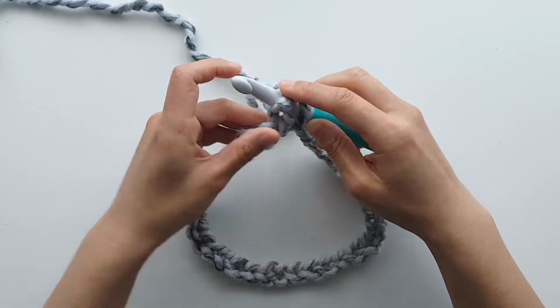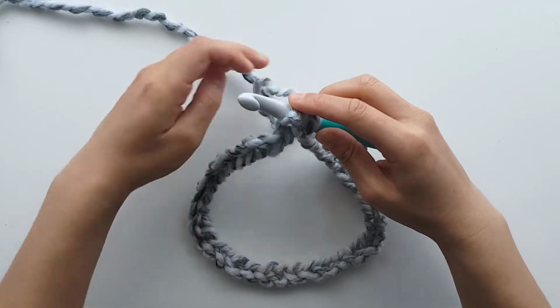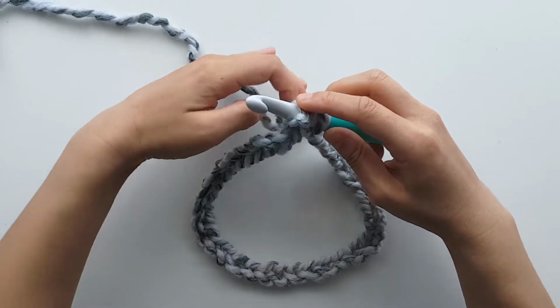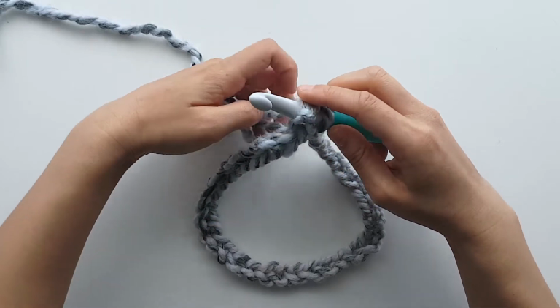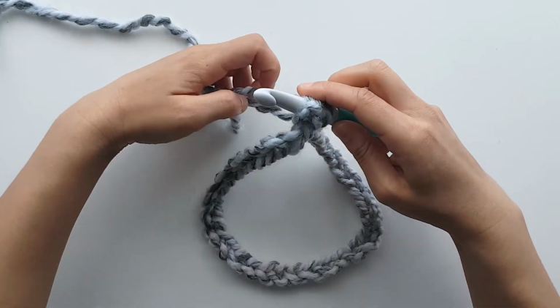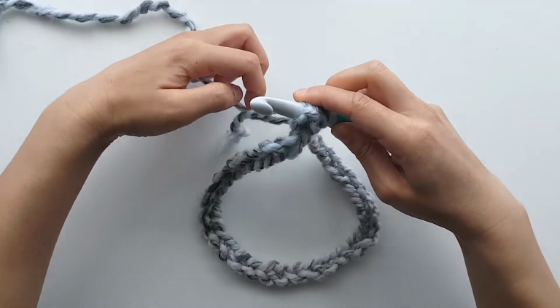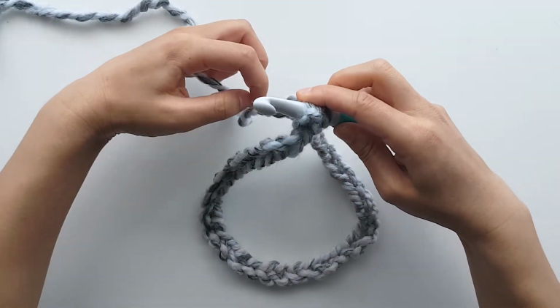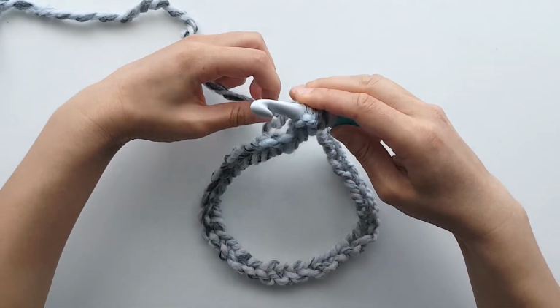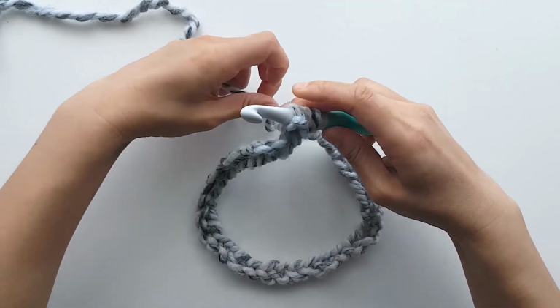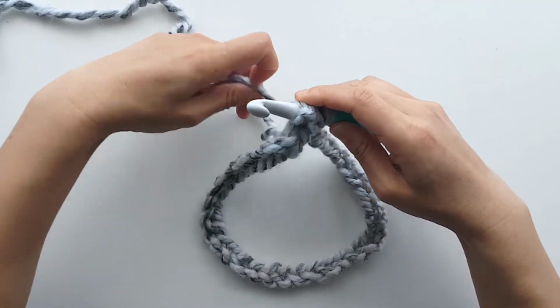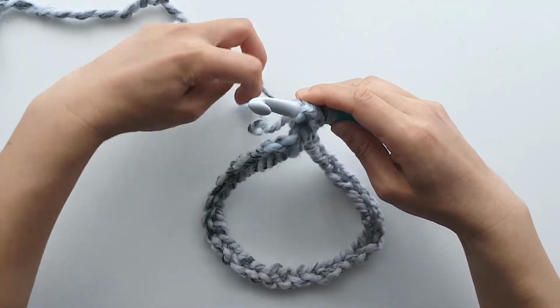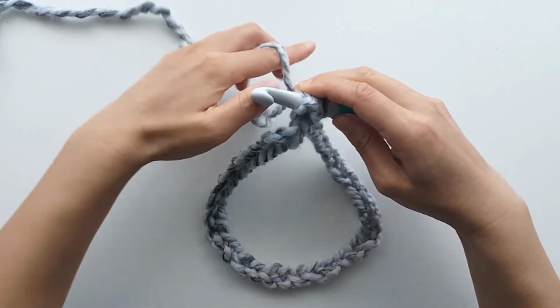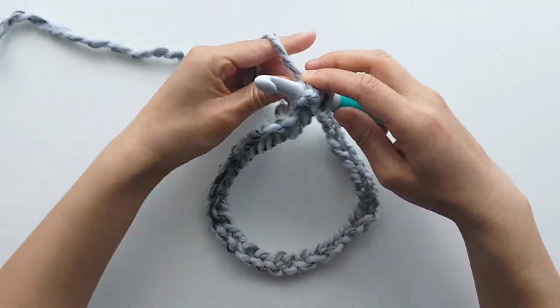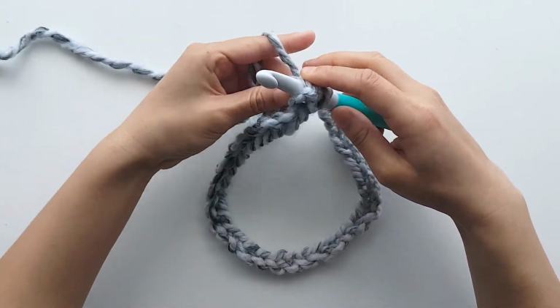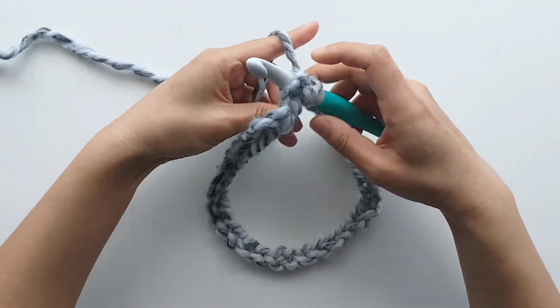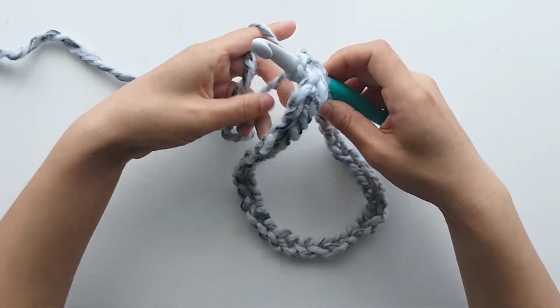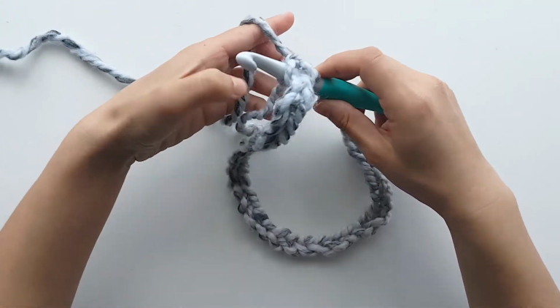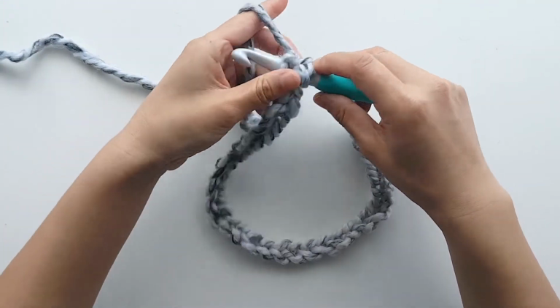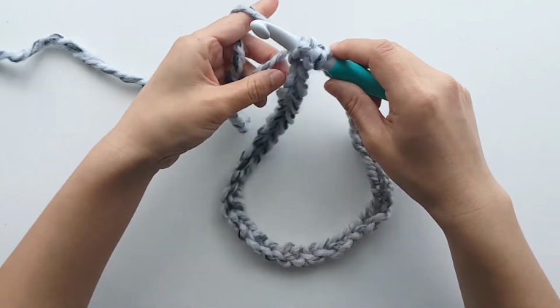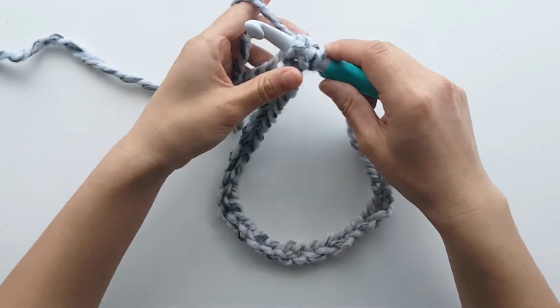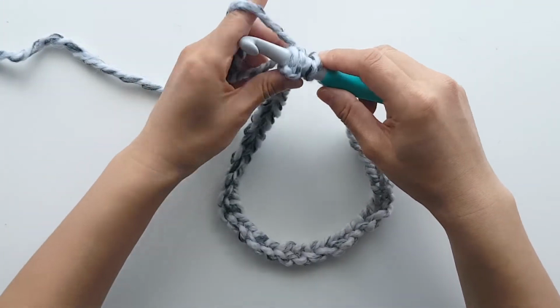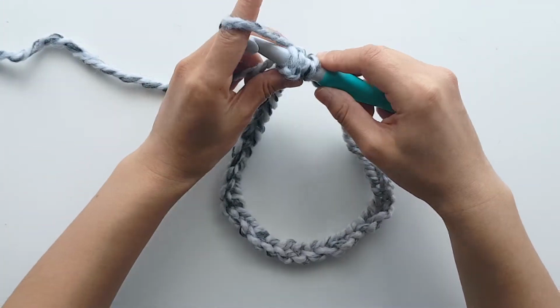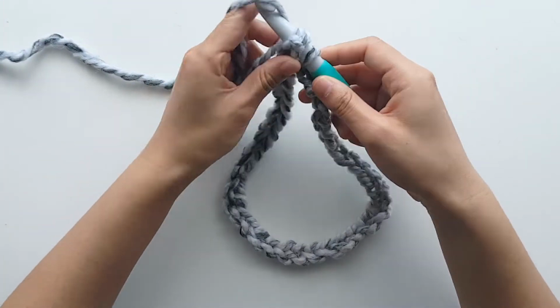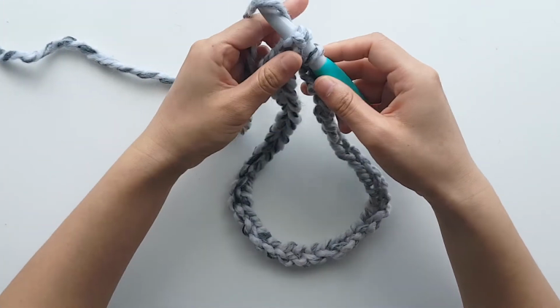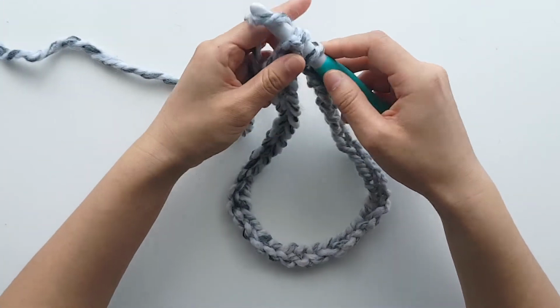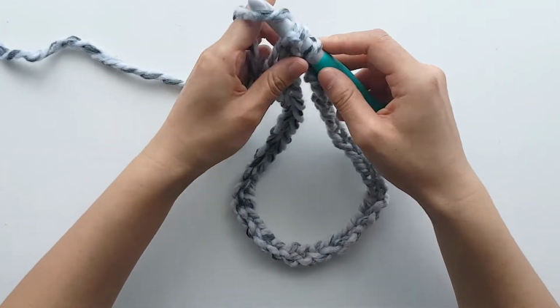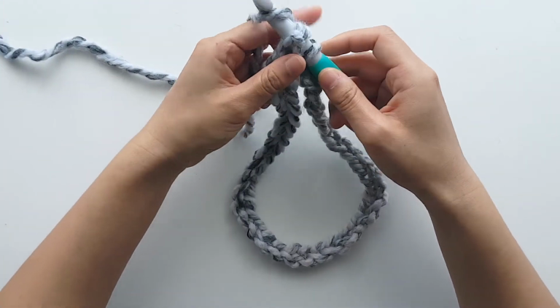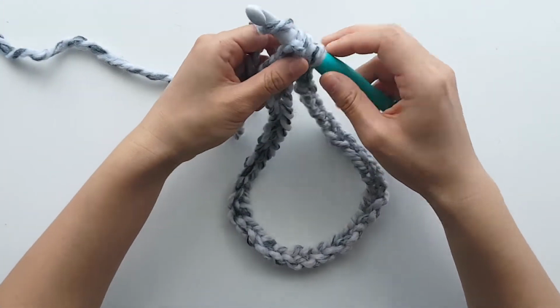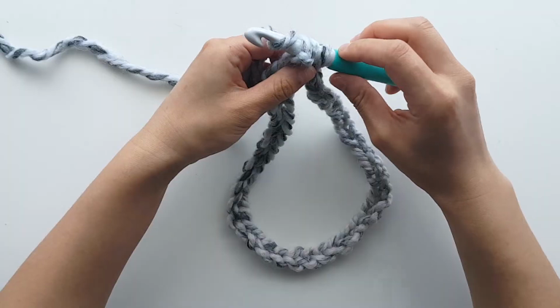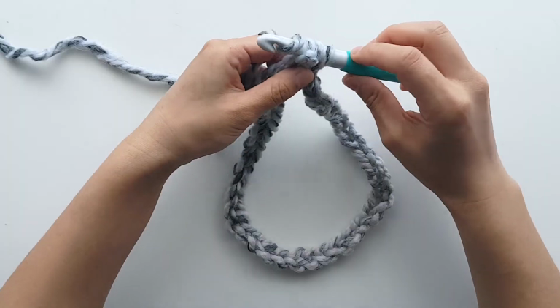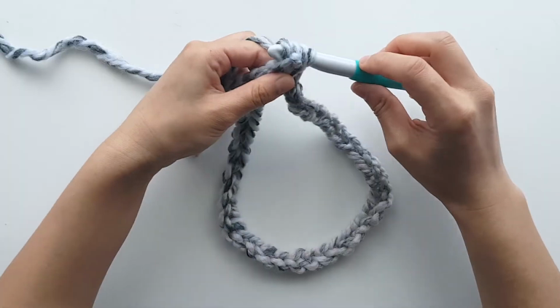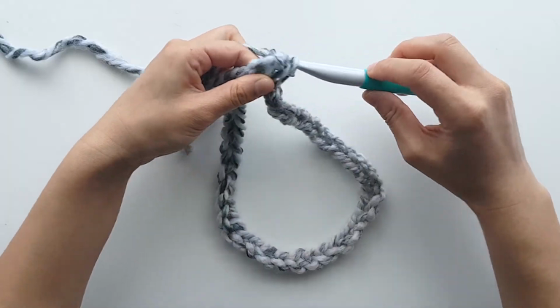To slip stitch: insert your crochet hook into the chain, yarn over and pull through.